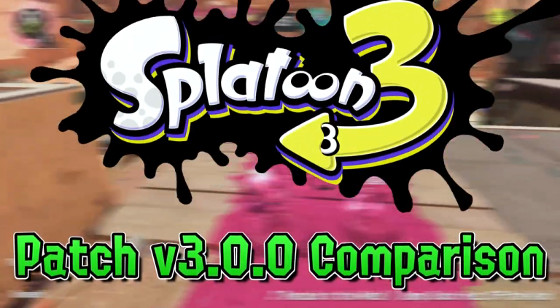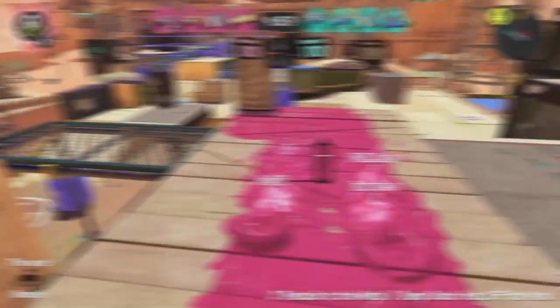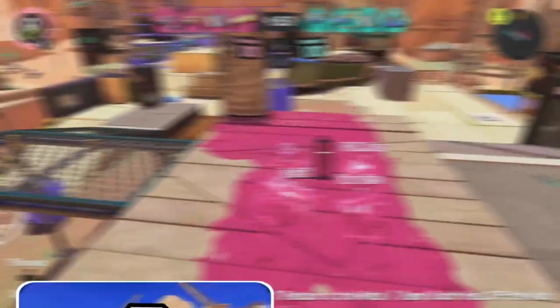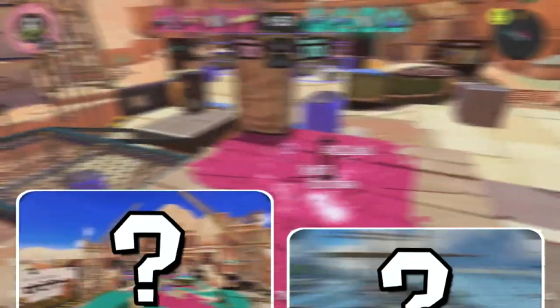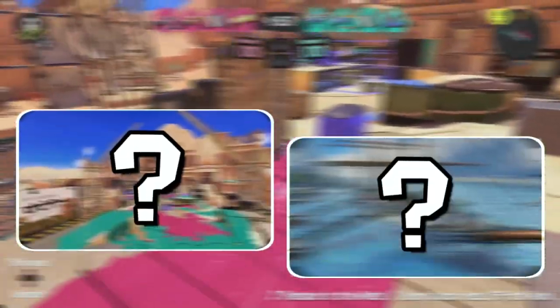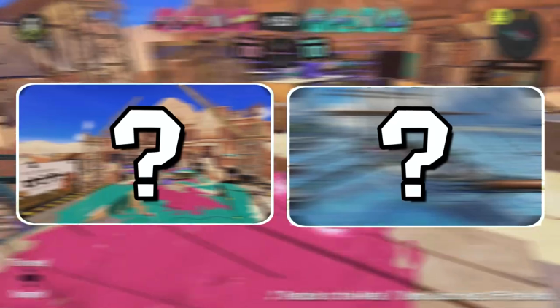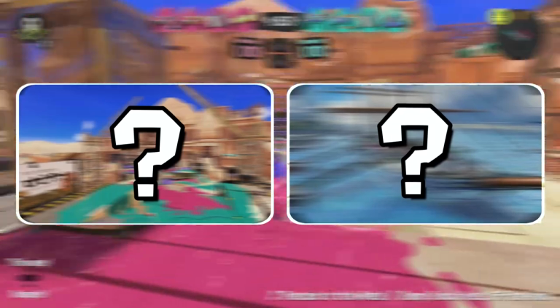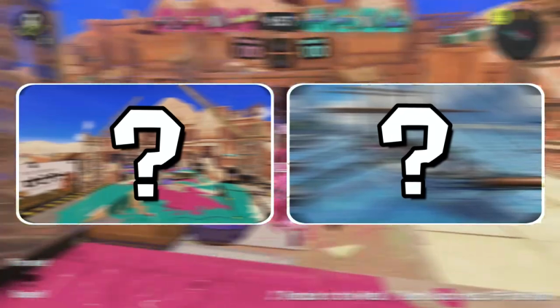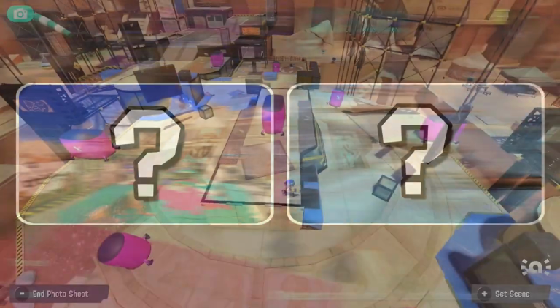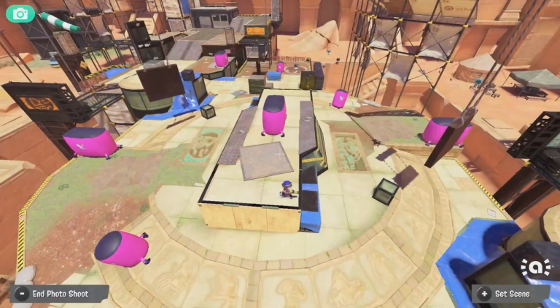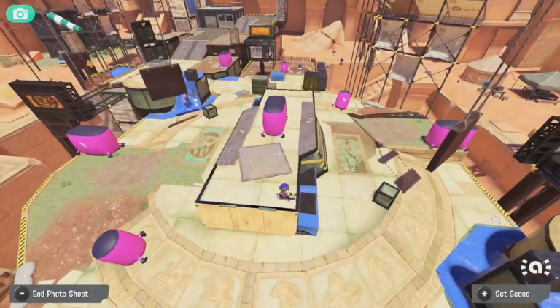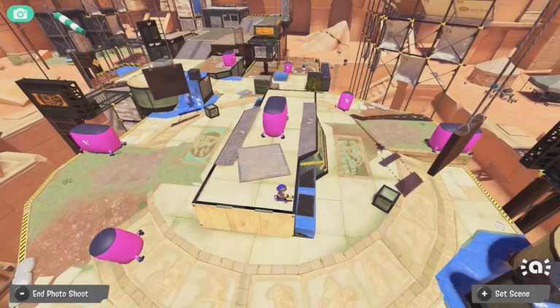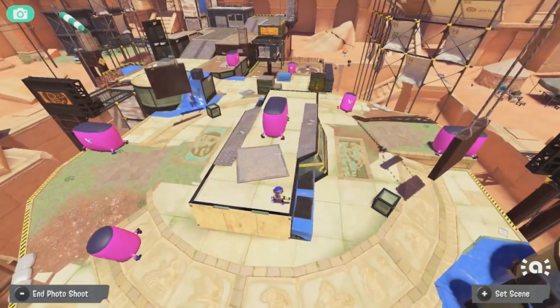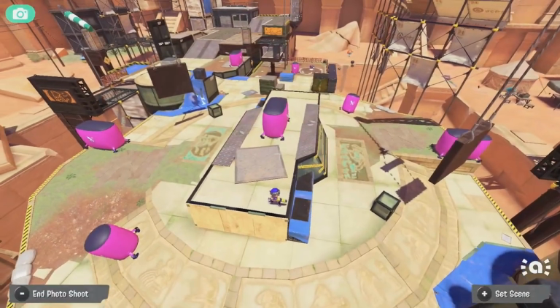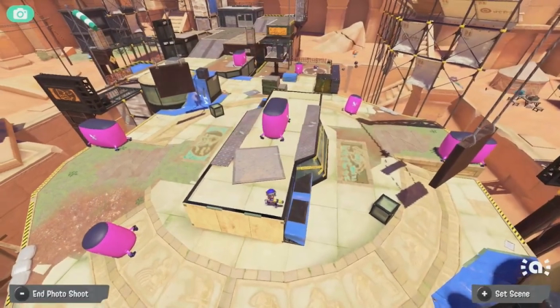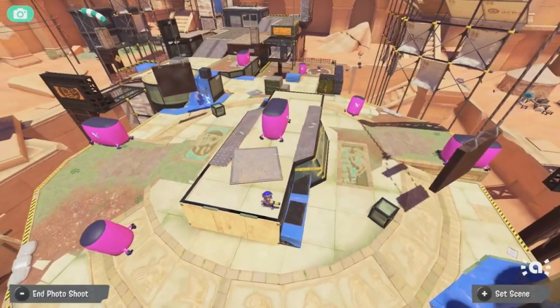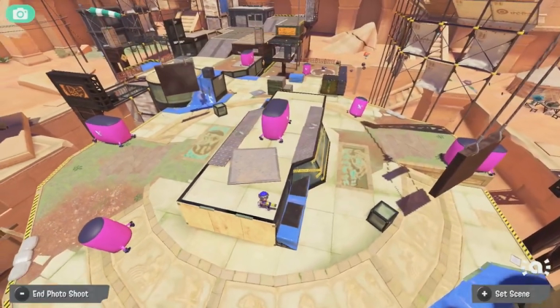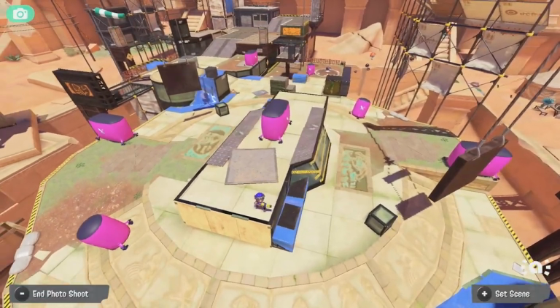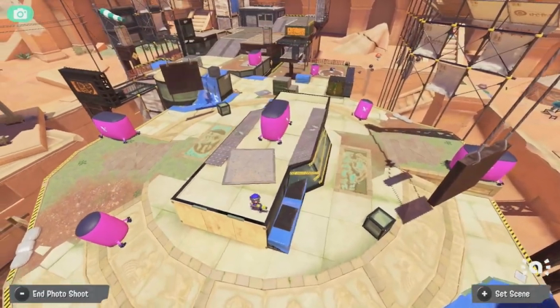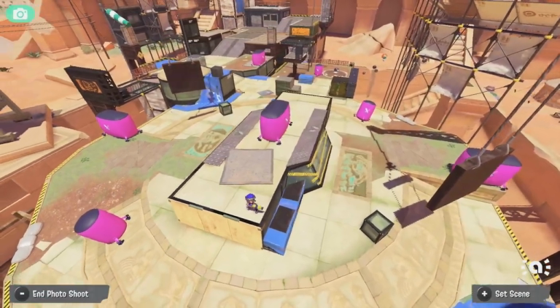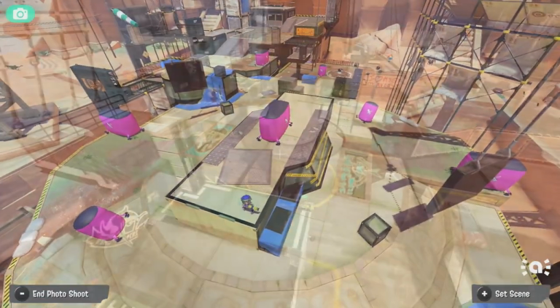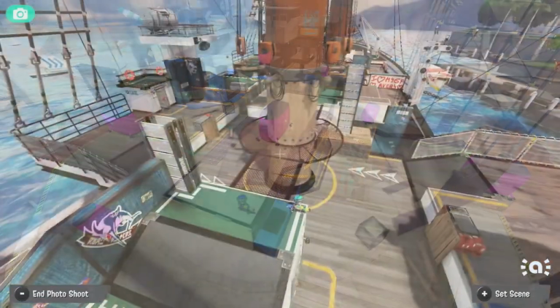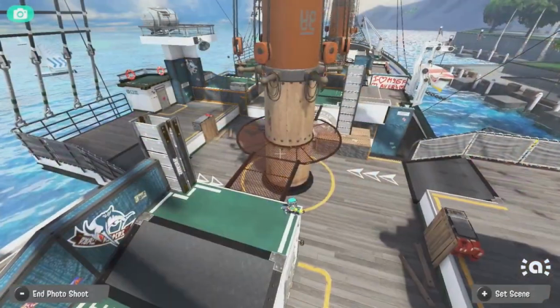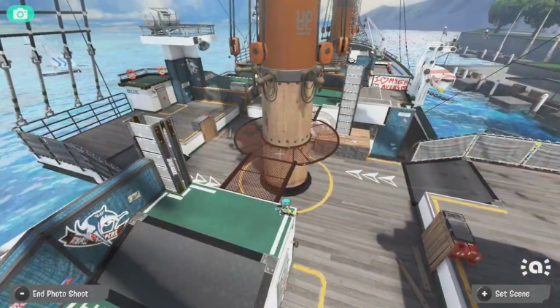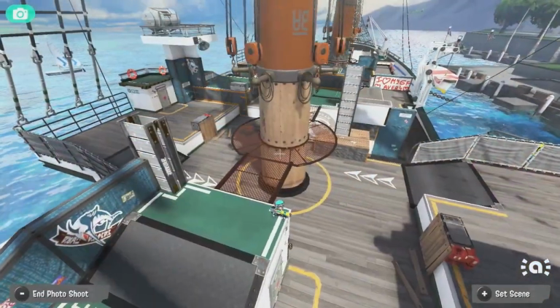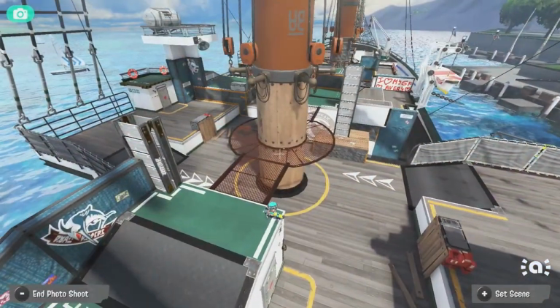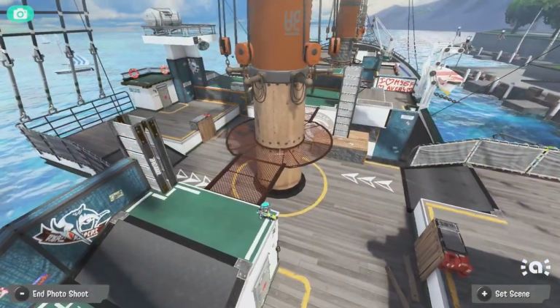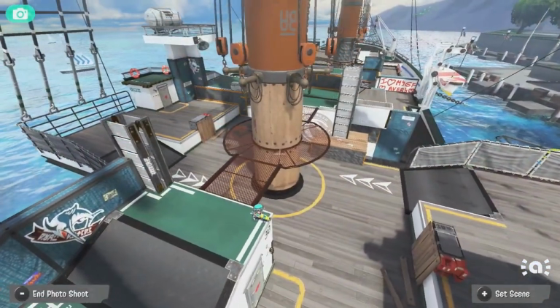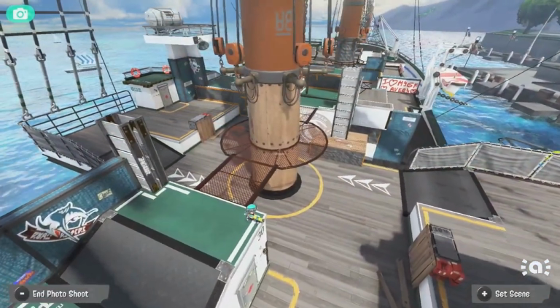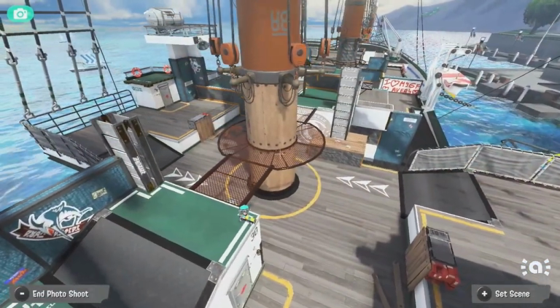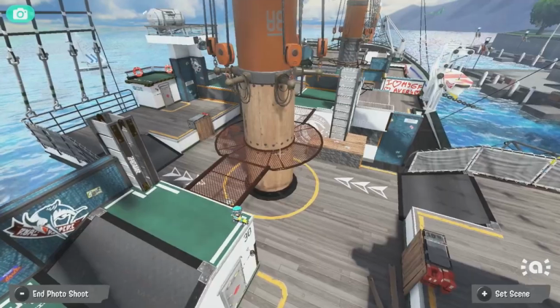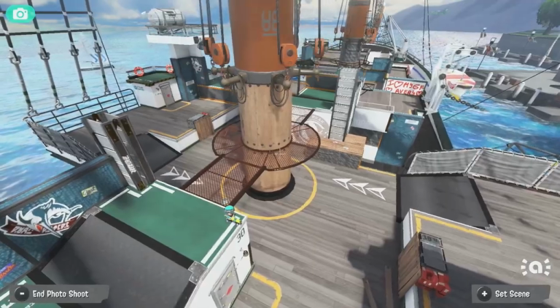First off, two new stages have been added: Umami Ruins, a new Scorched Gorge inspired stage, and Manta Maria, a returning stage from Splatoon 2.